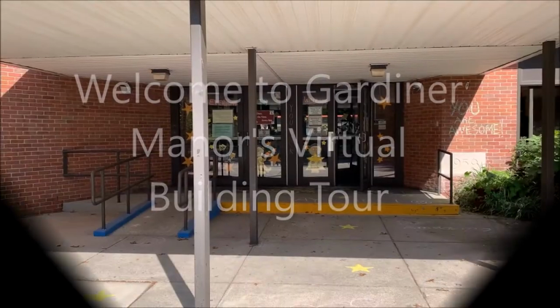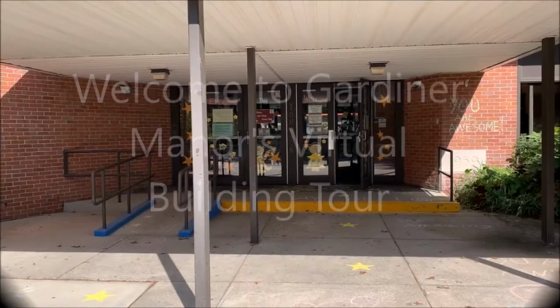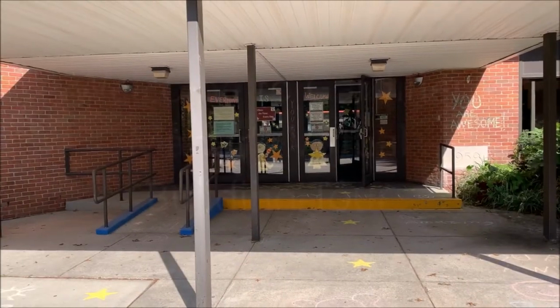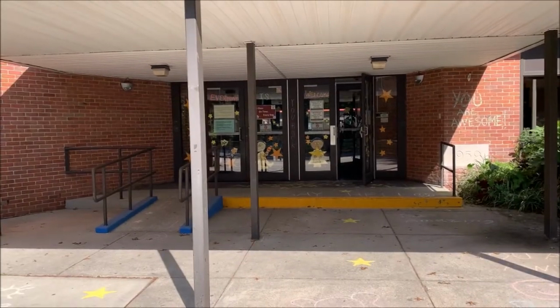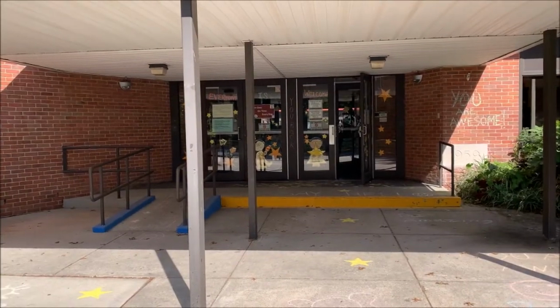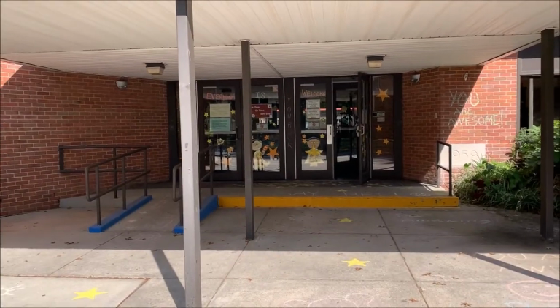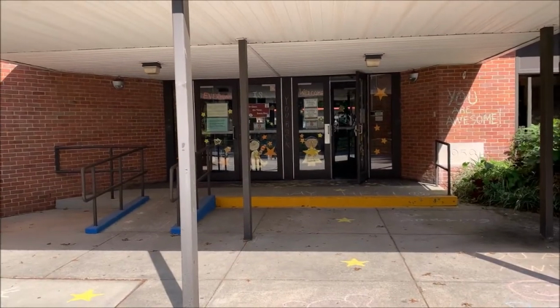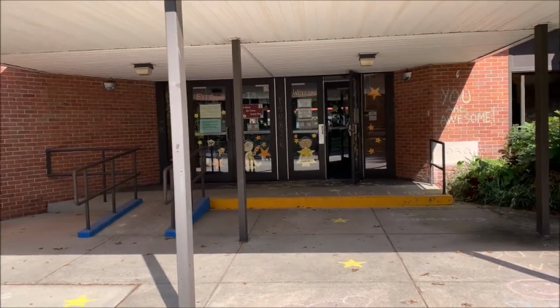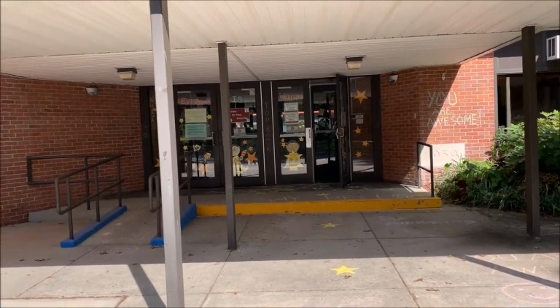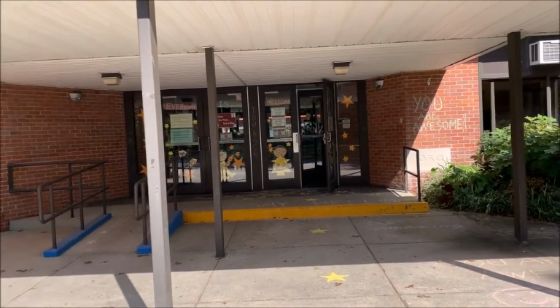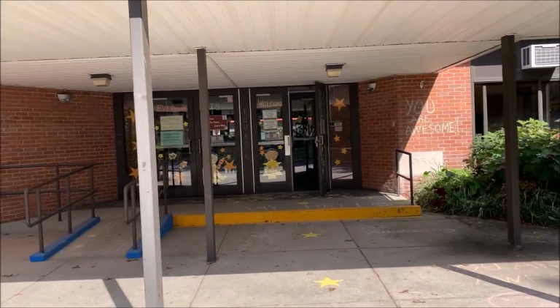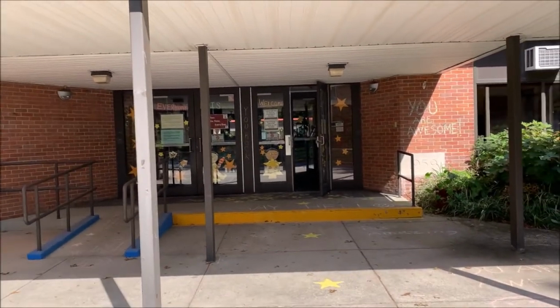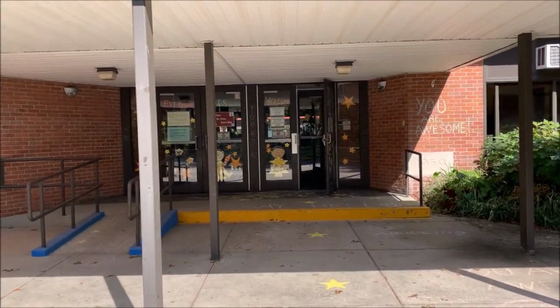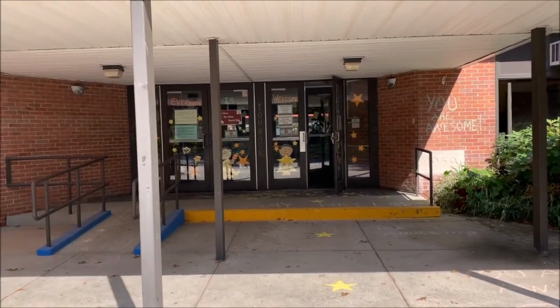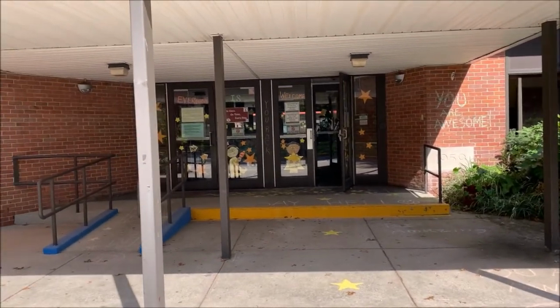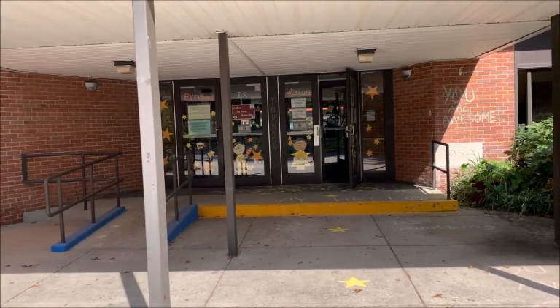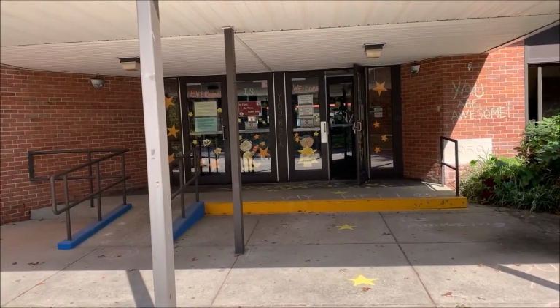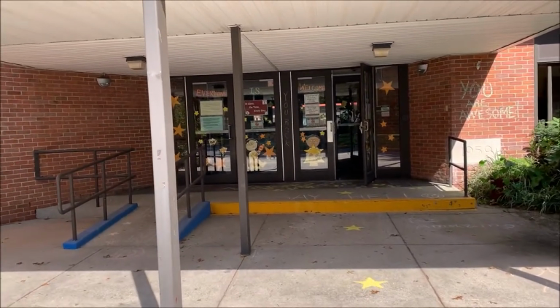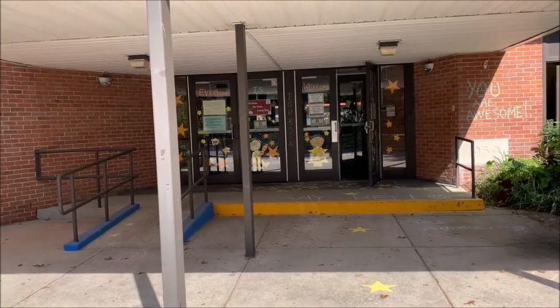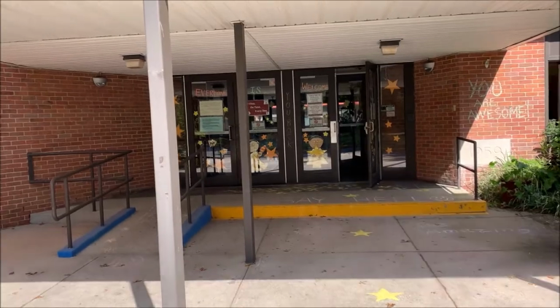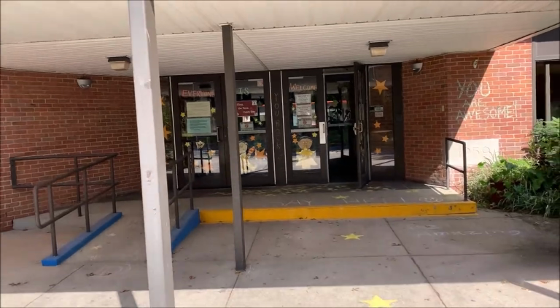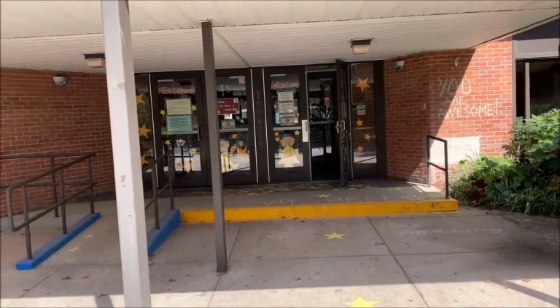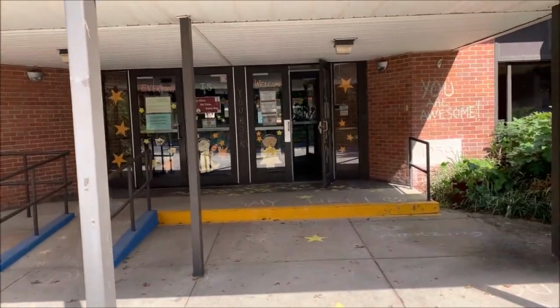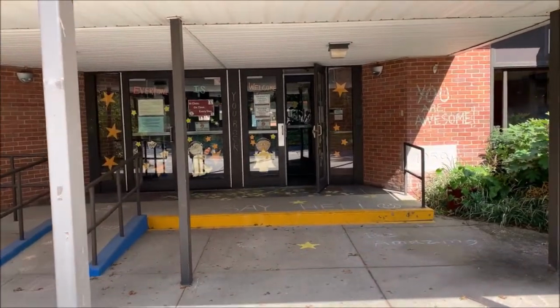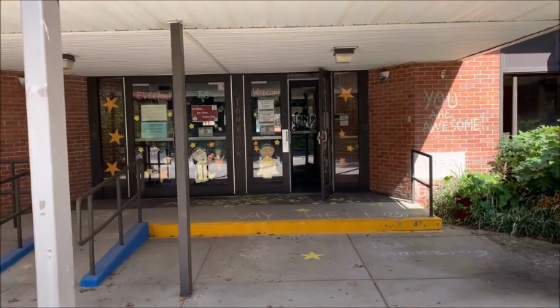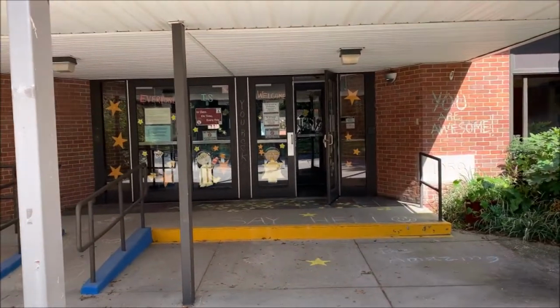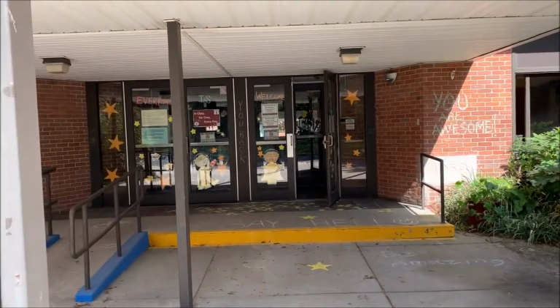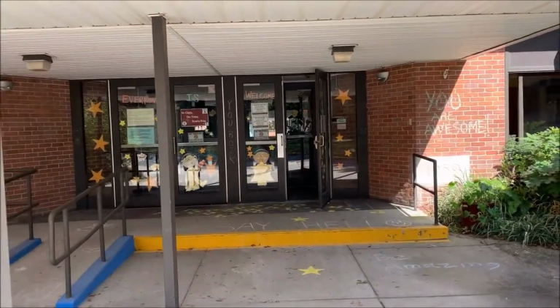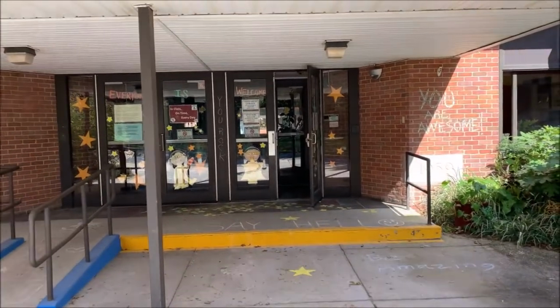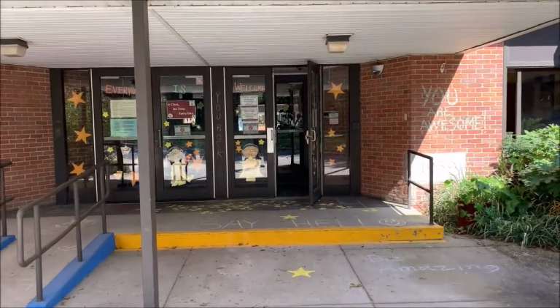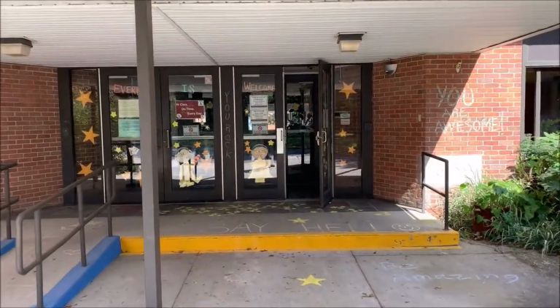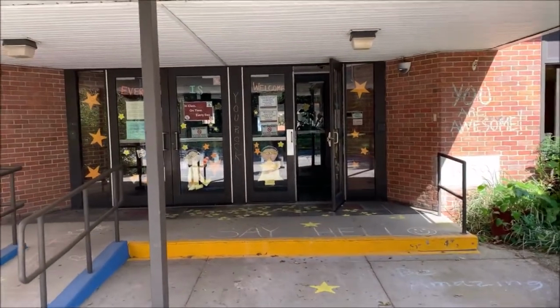Hey everybody, this is Mrs. Mandela, the assistant principal at Gardner Manor, and I'm going to give you a tour of our awesome building.